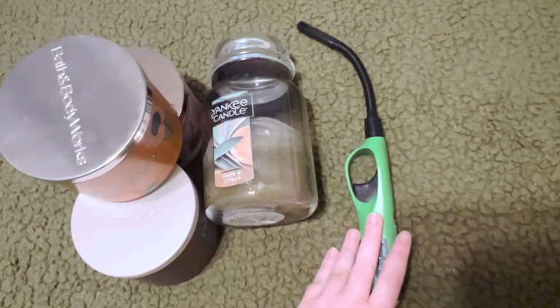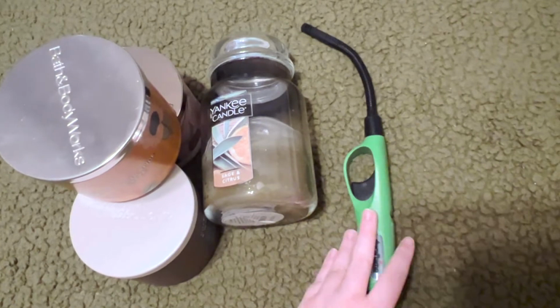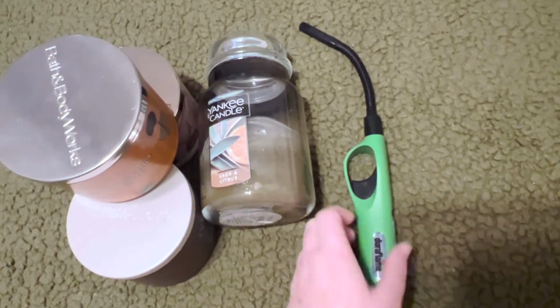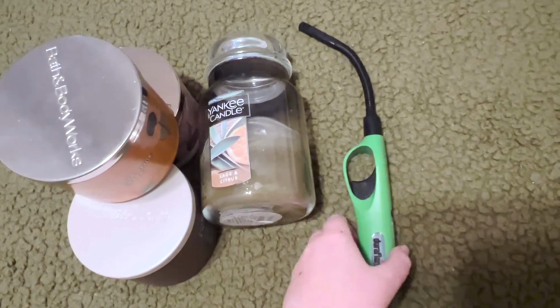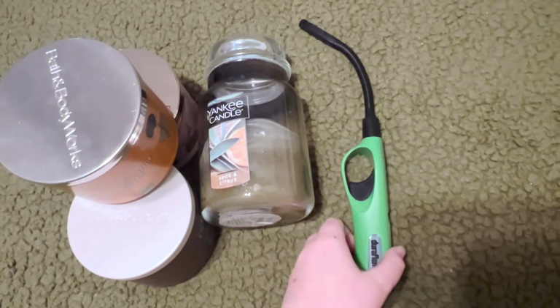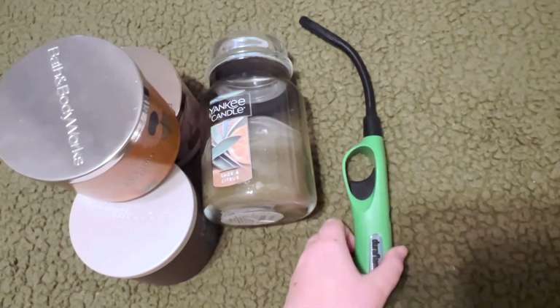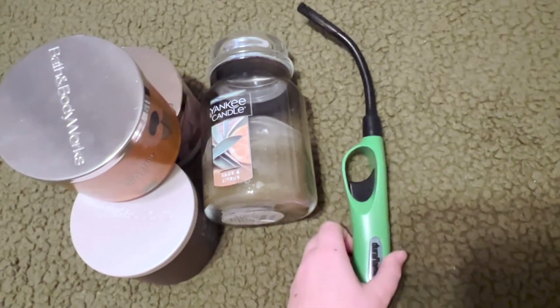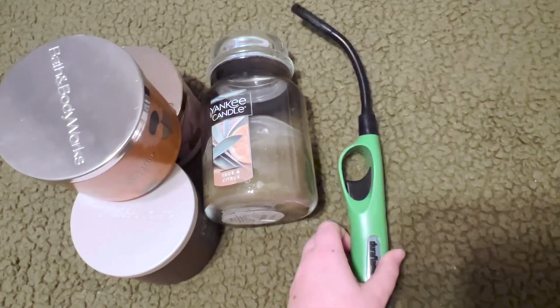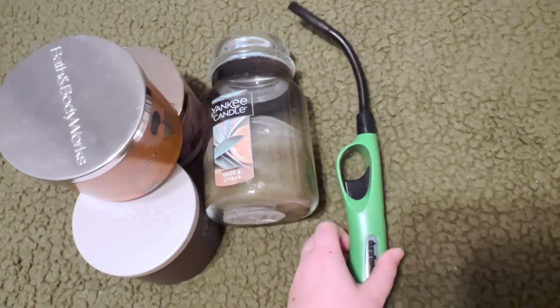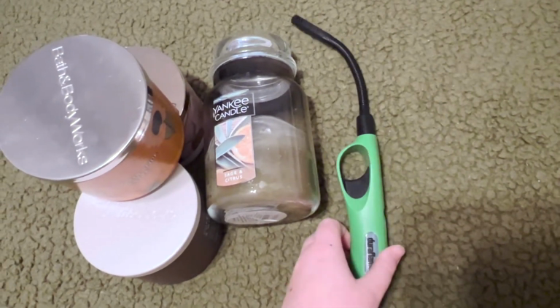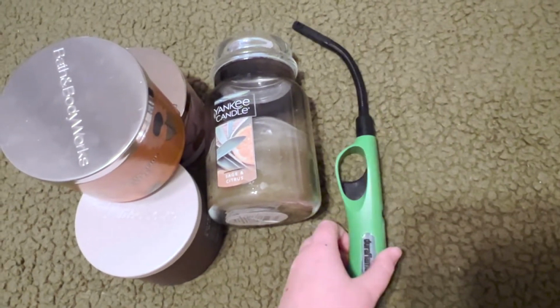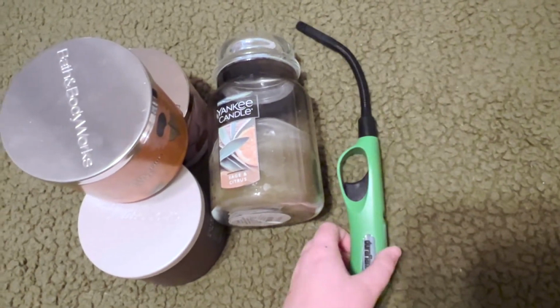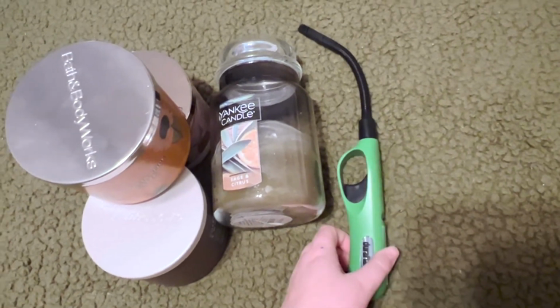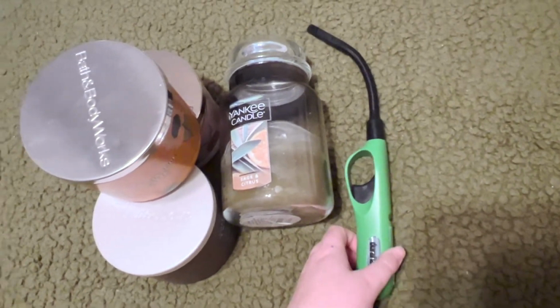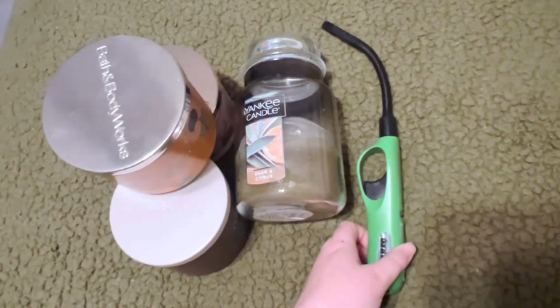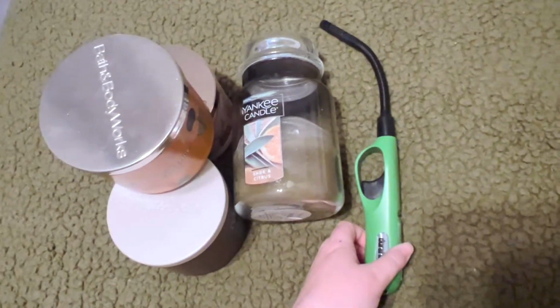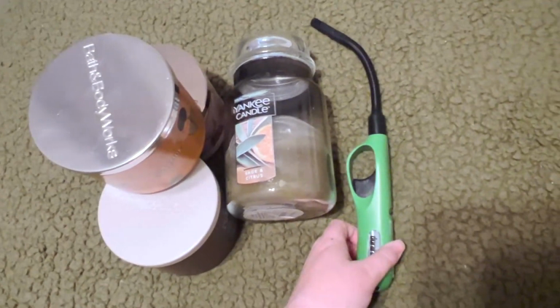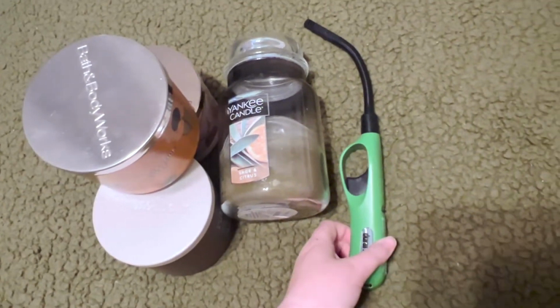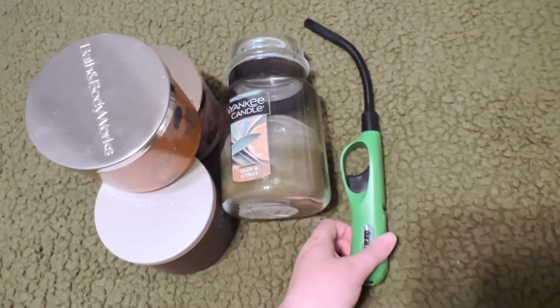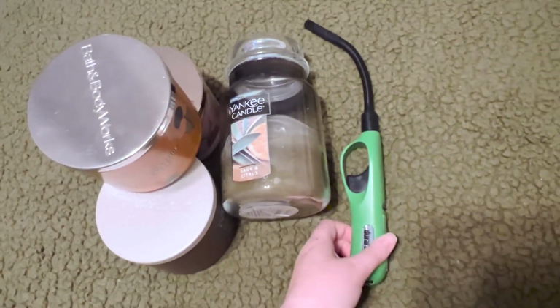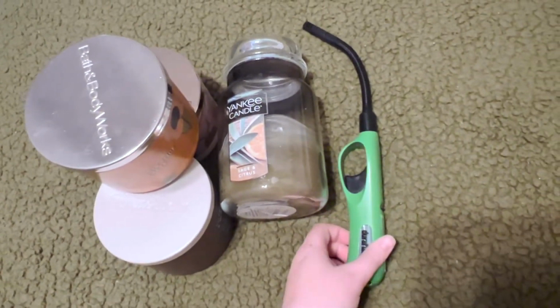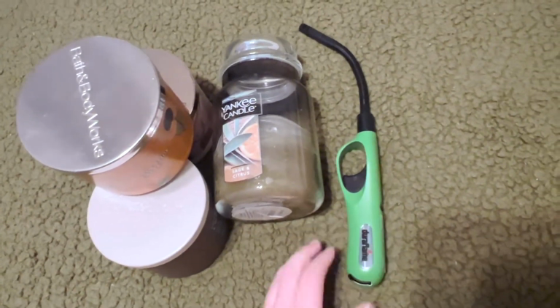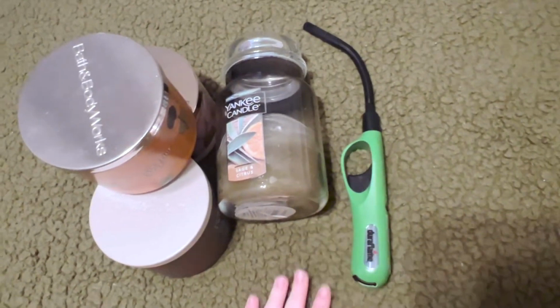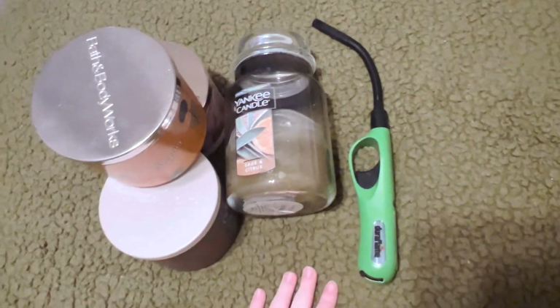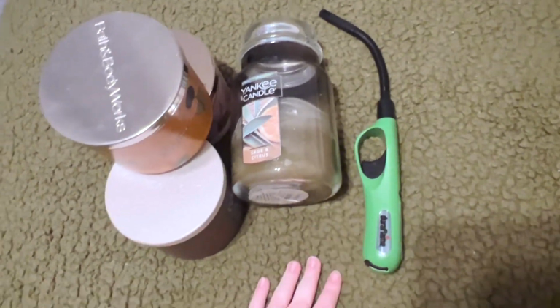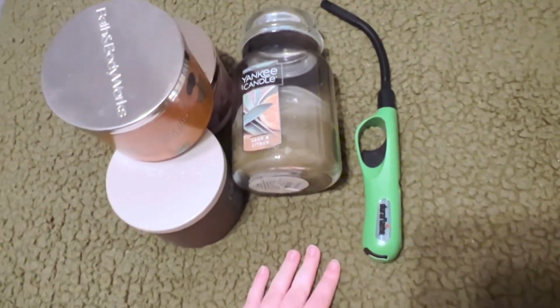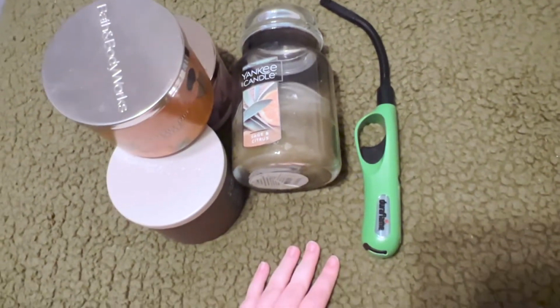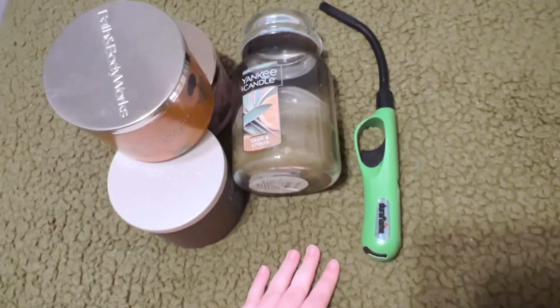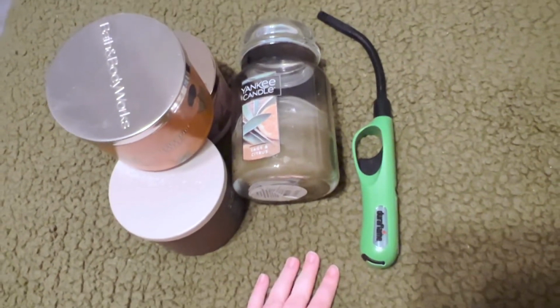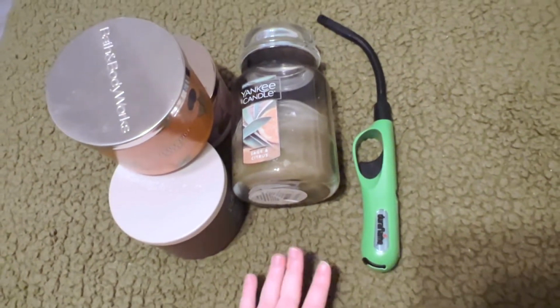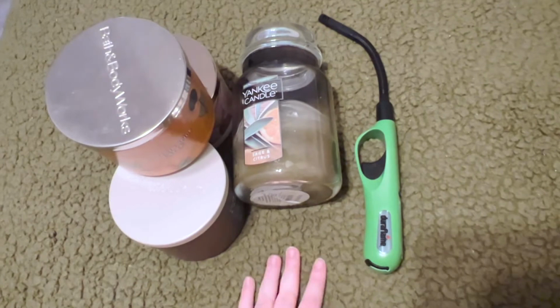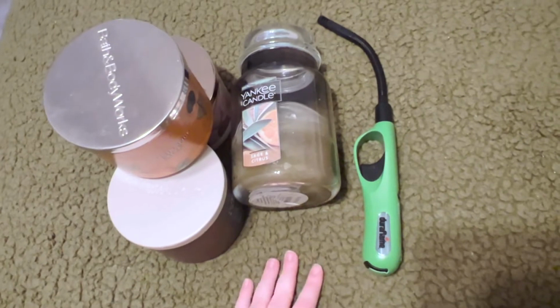I just have a lighter, but you should probably try to get your hands on some matches just in case.